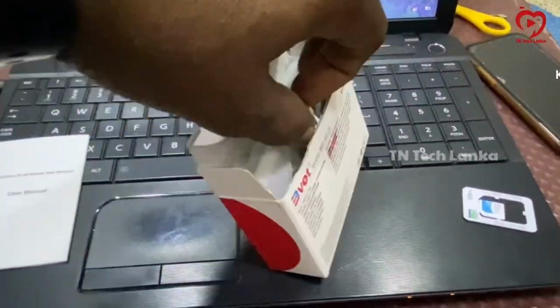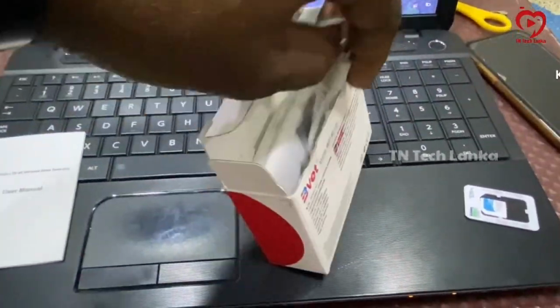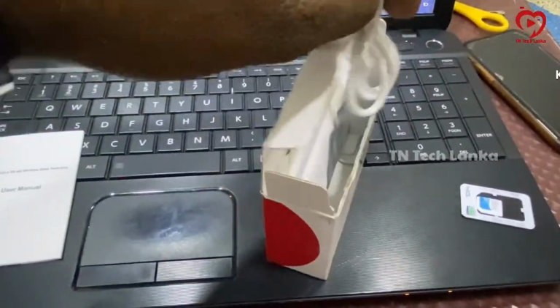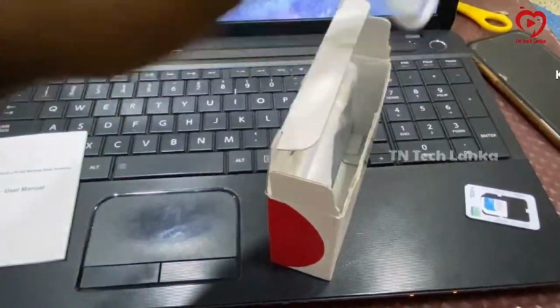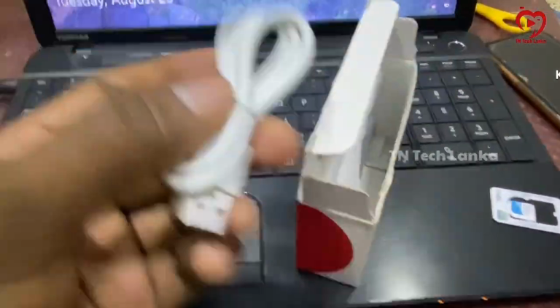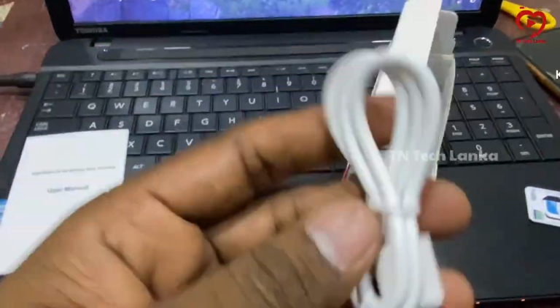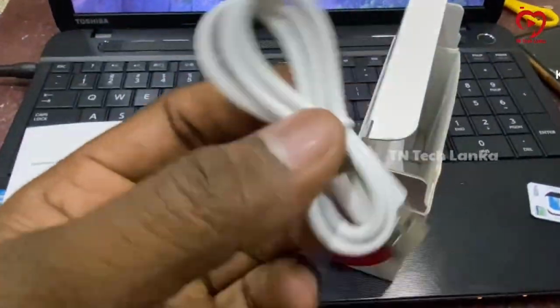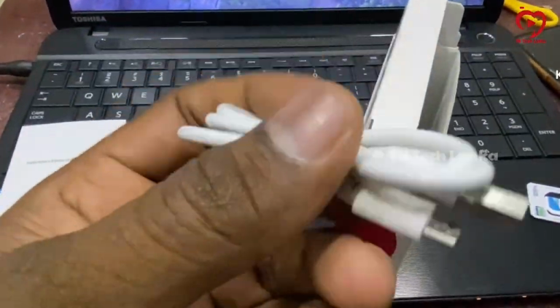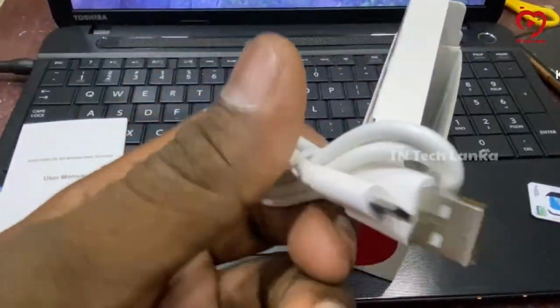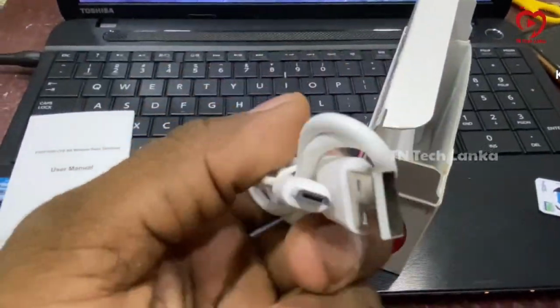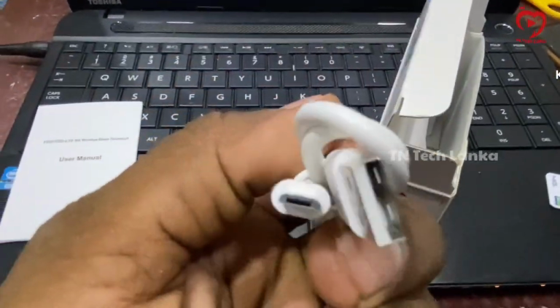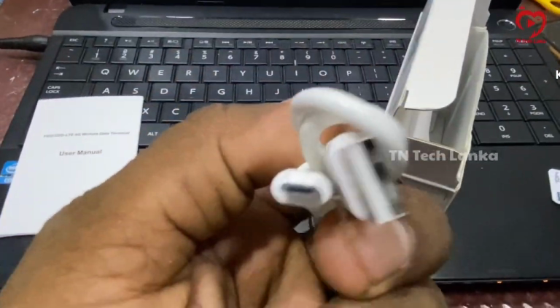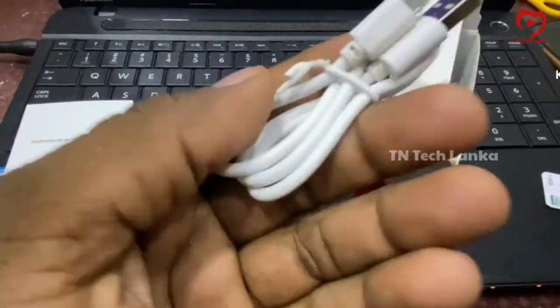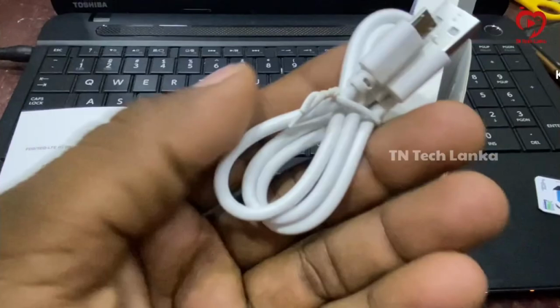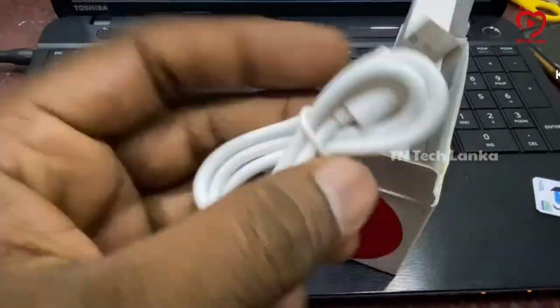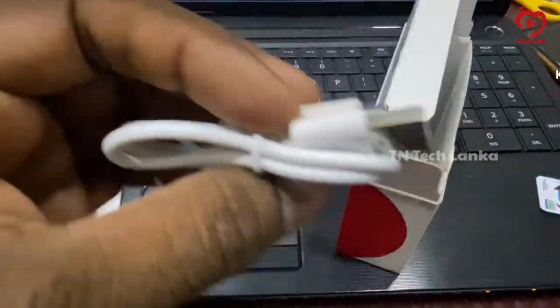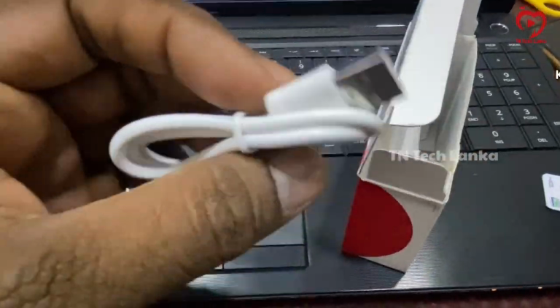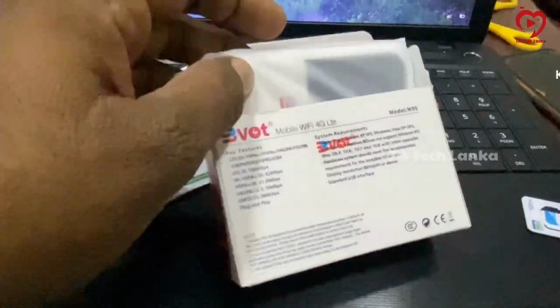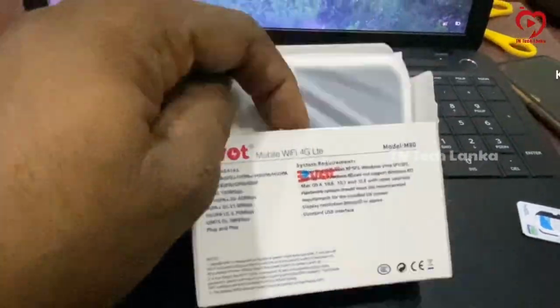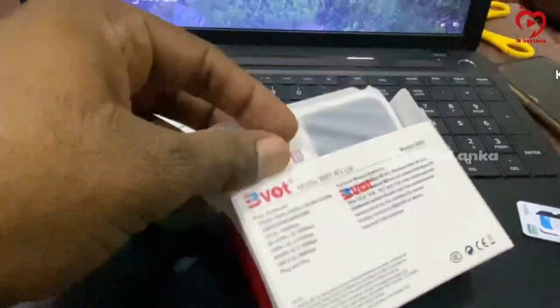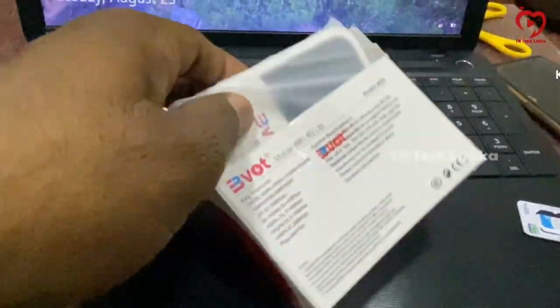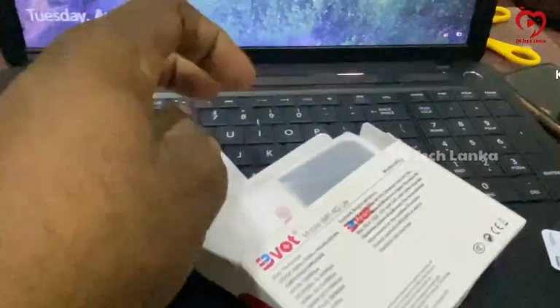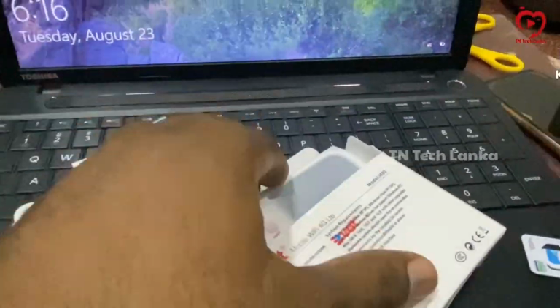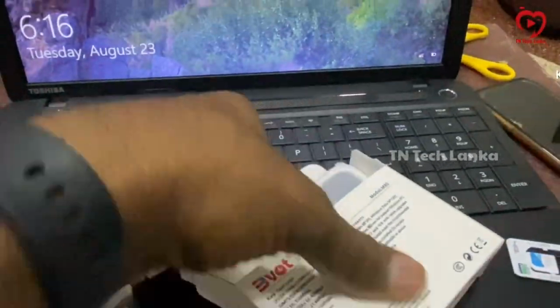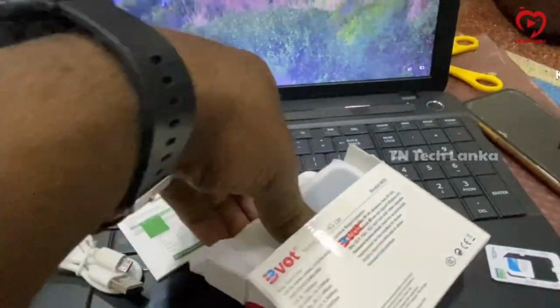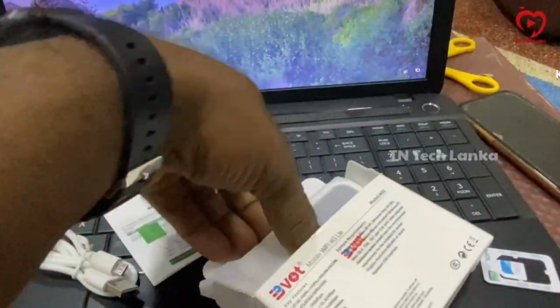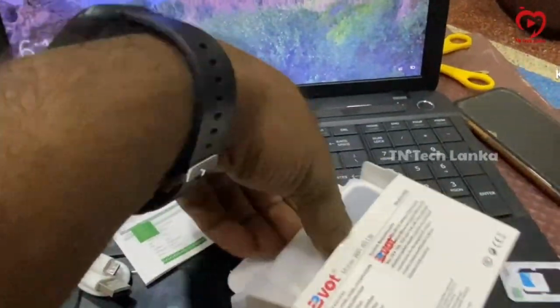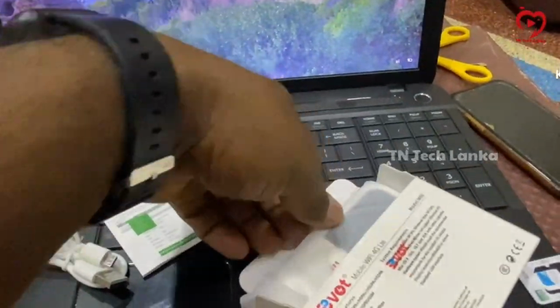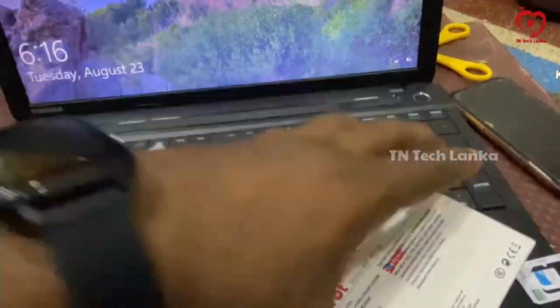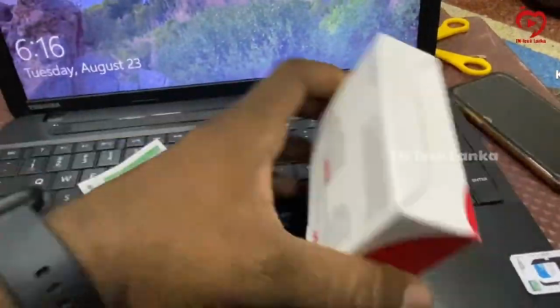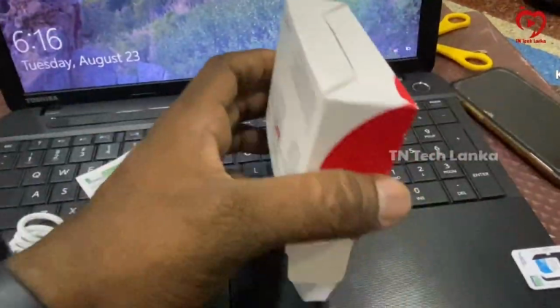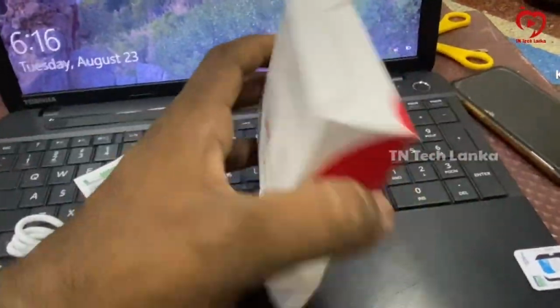In the box, this device includes a charger cable.